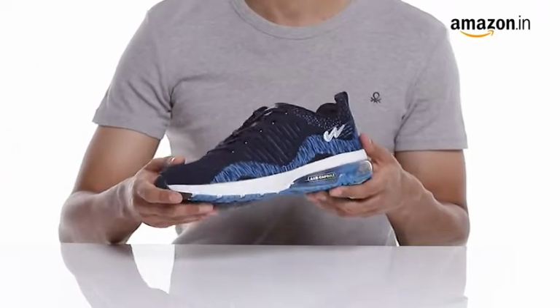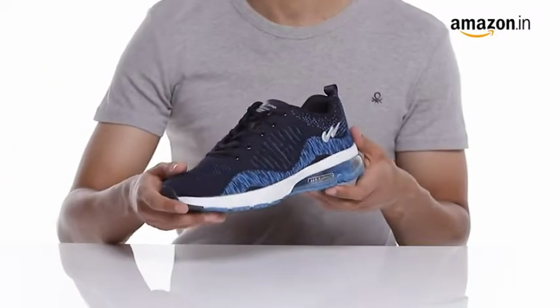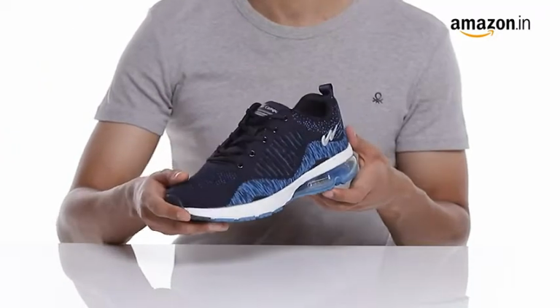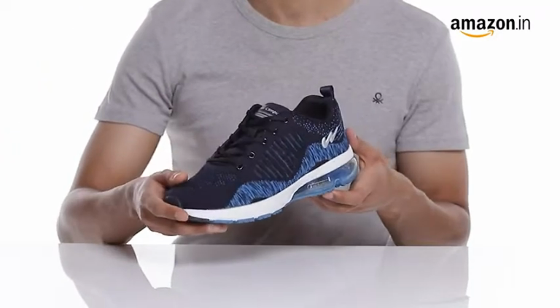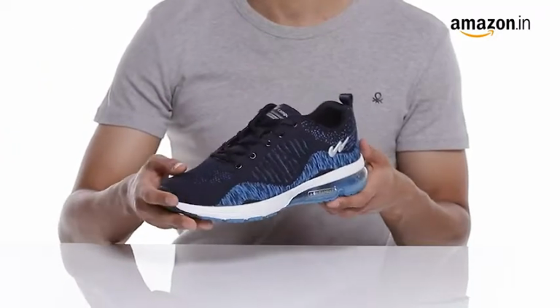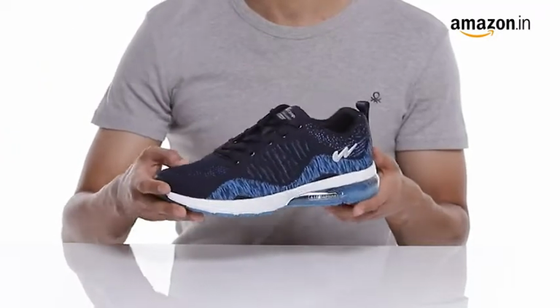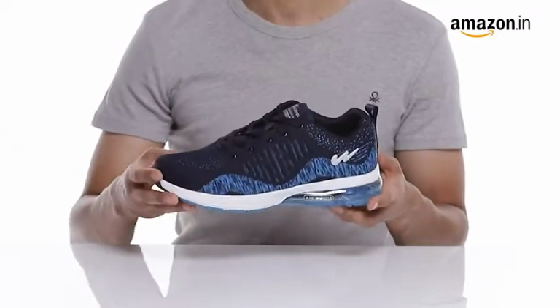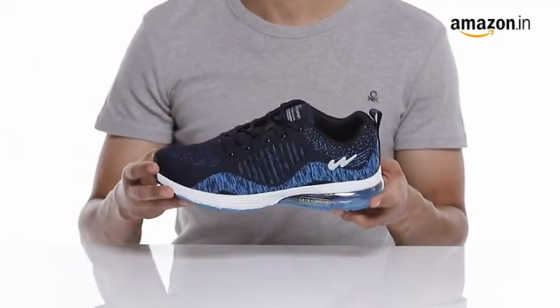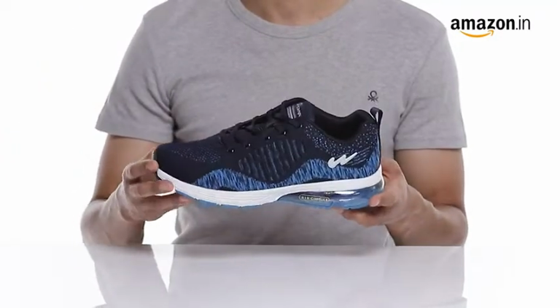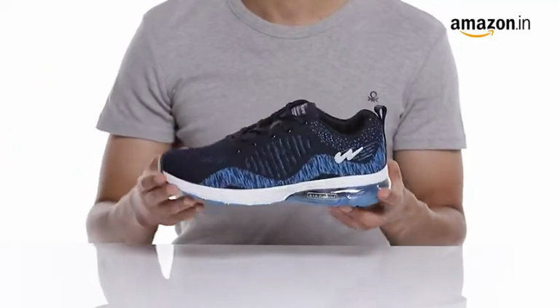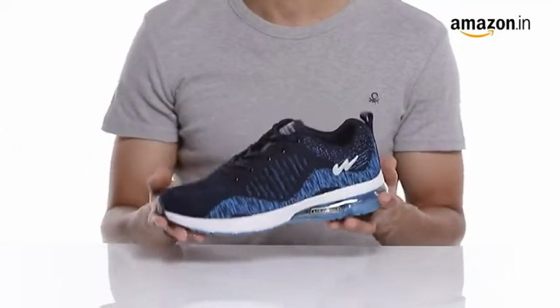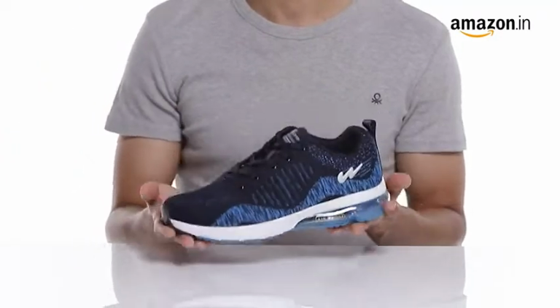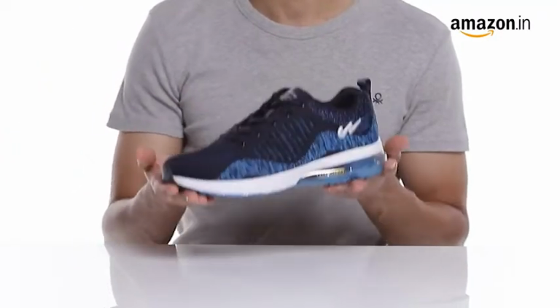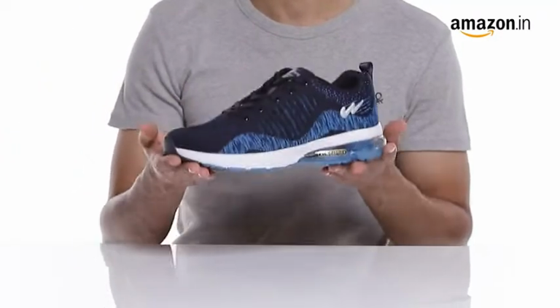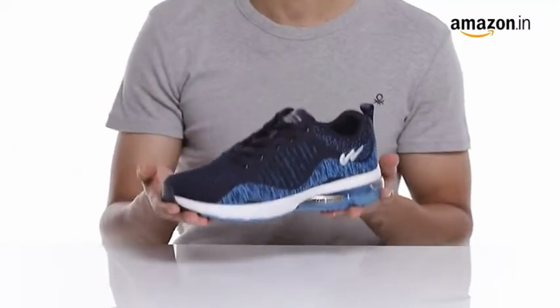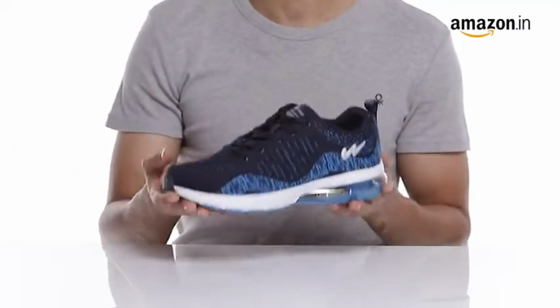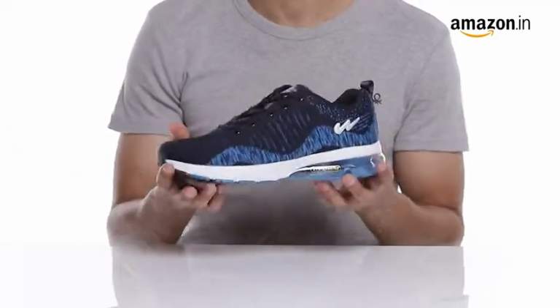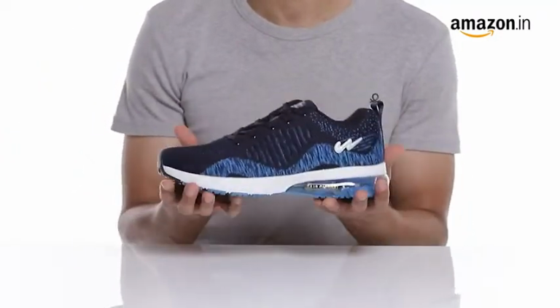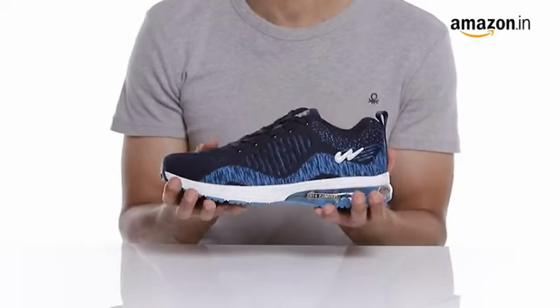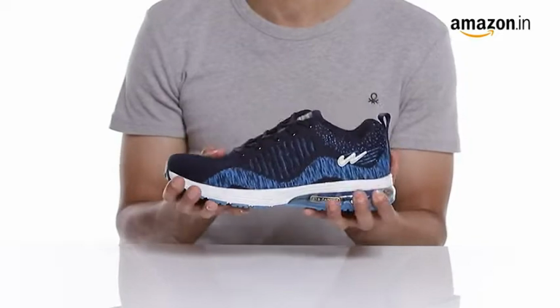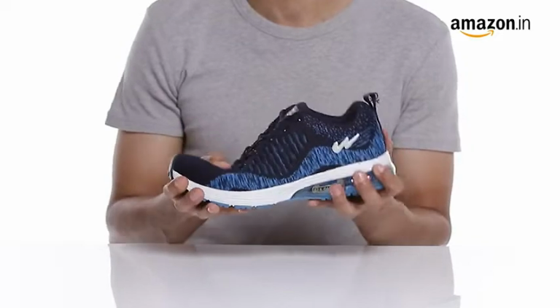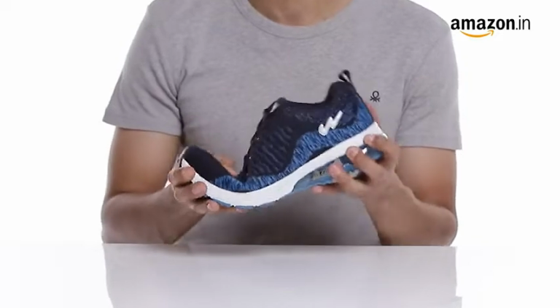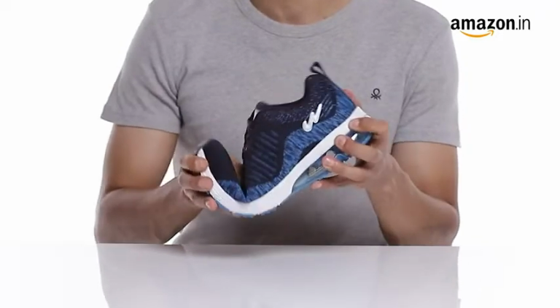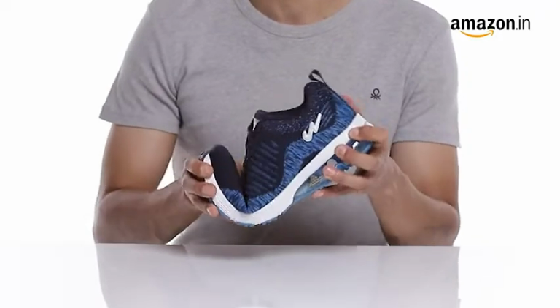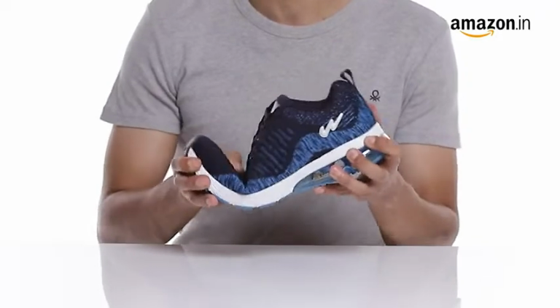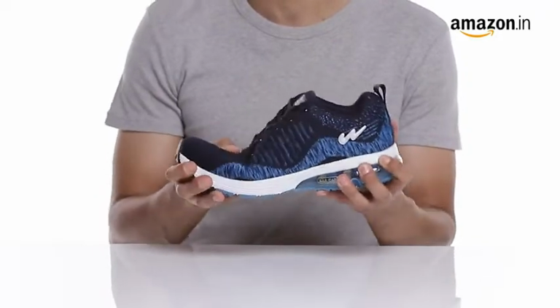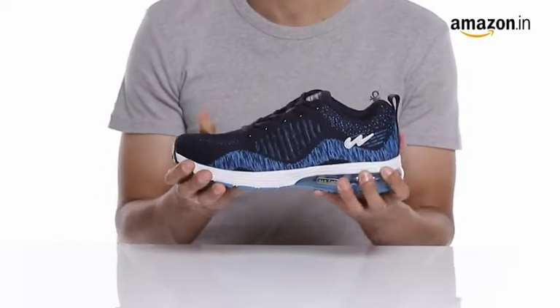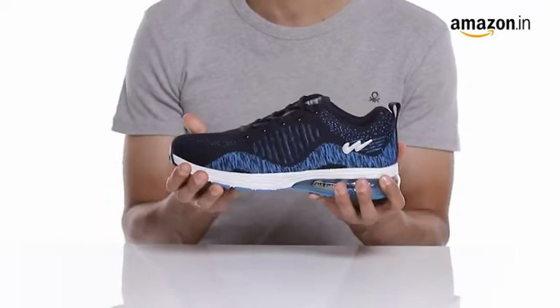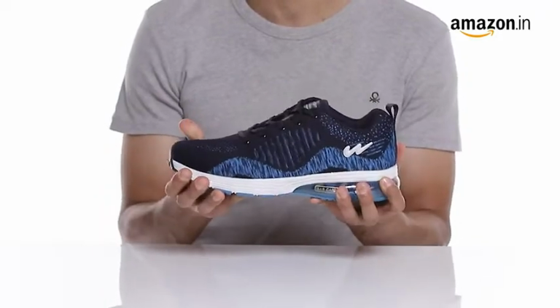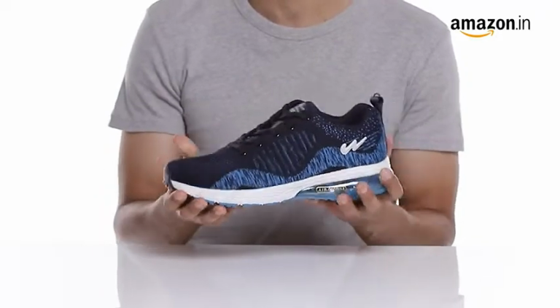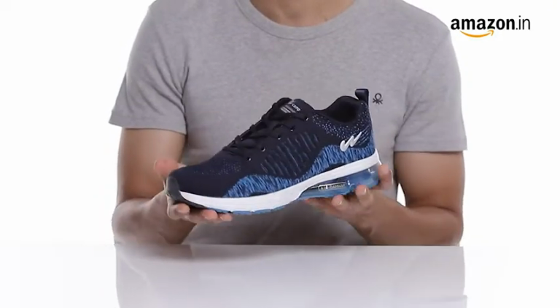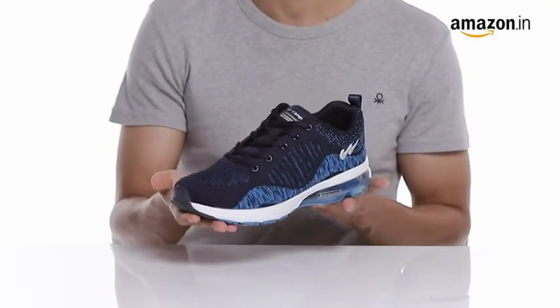Elevate your evening run with these sporty running shoes, or wear them to the gym with your tracks and you are good to go.